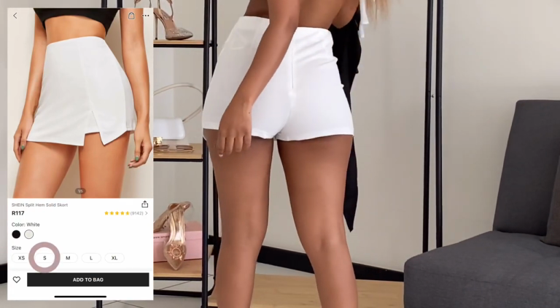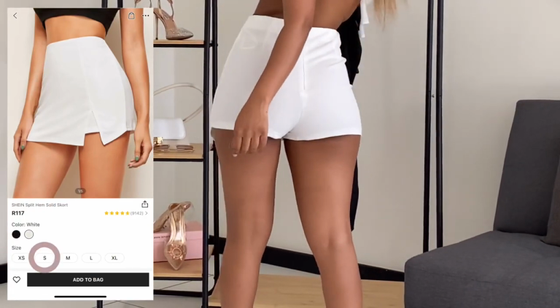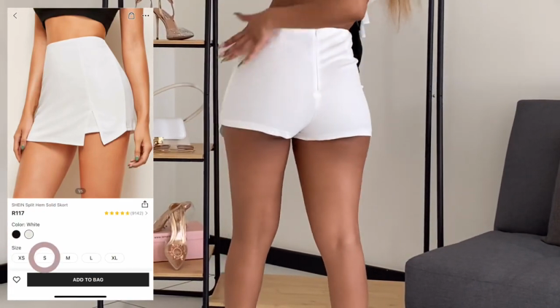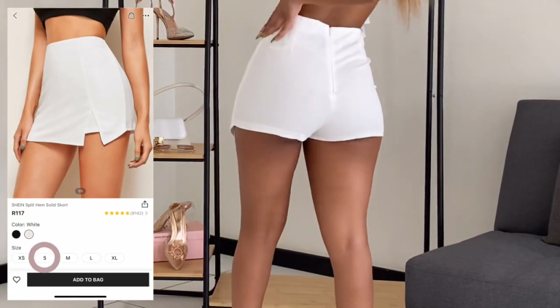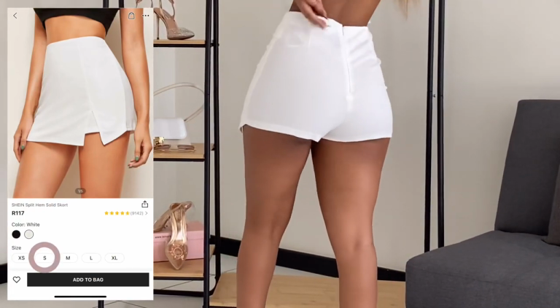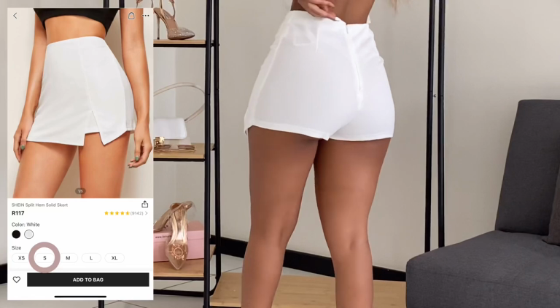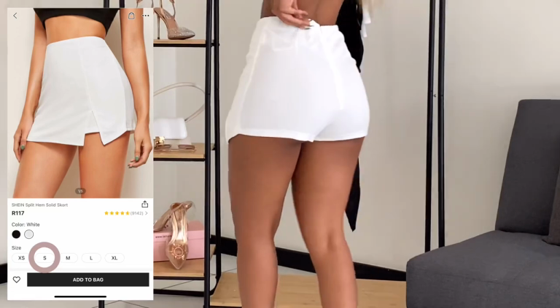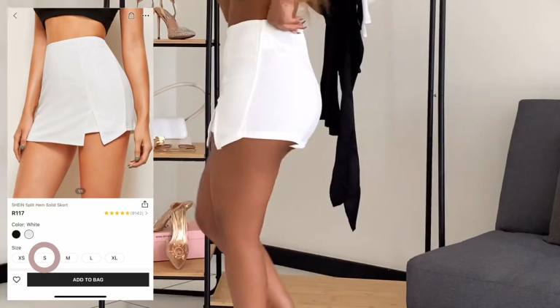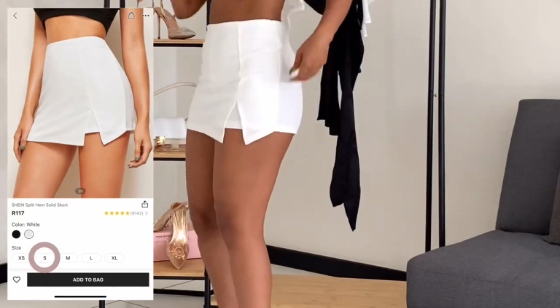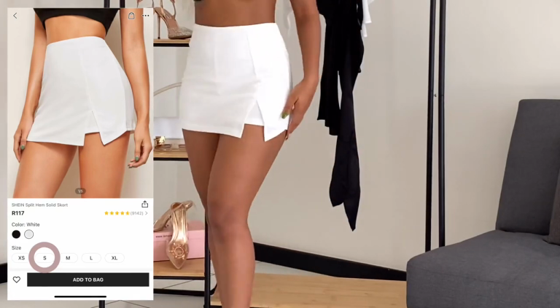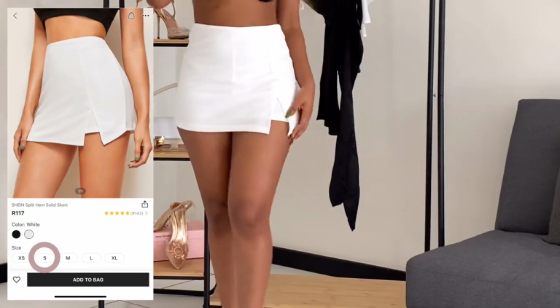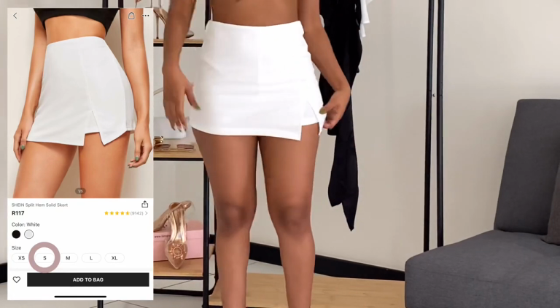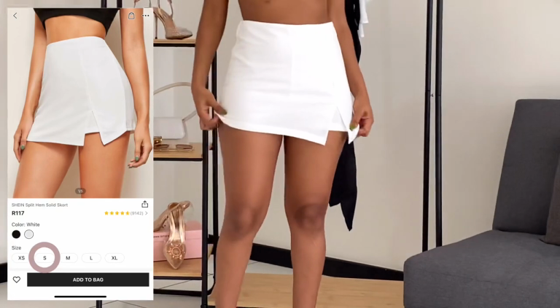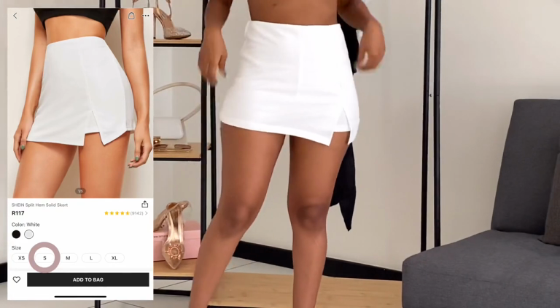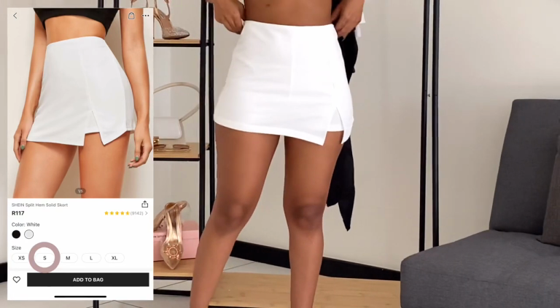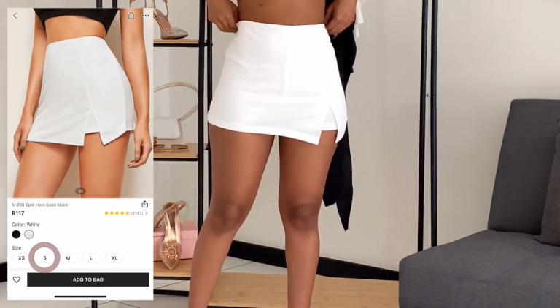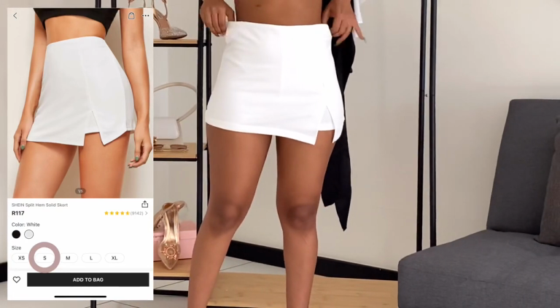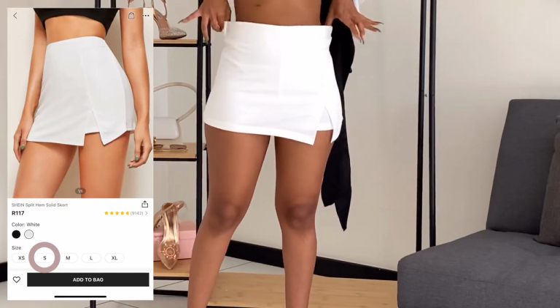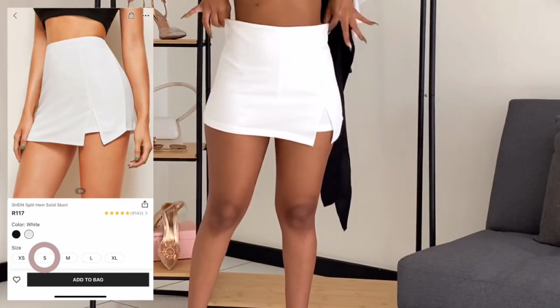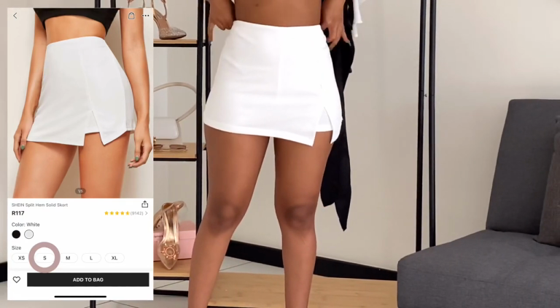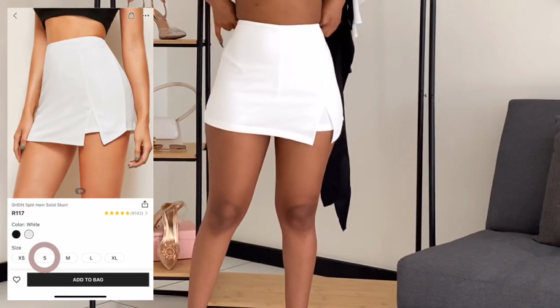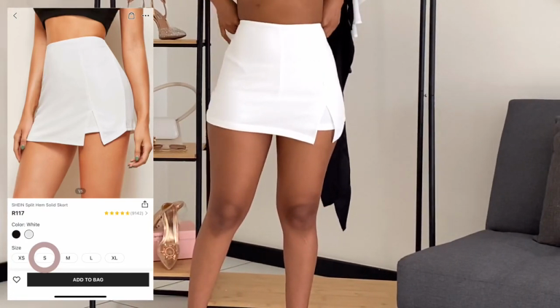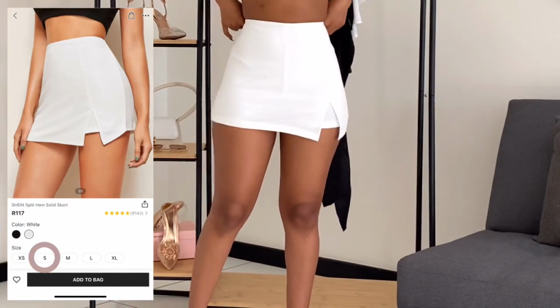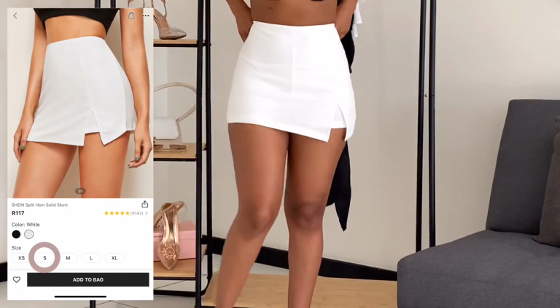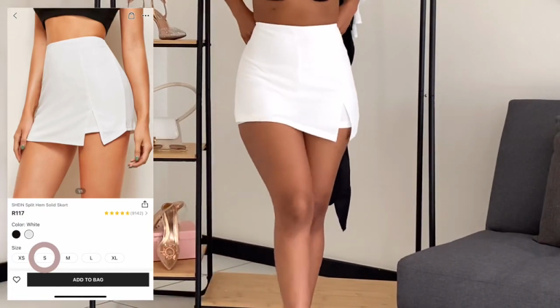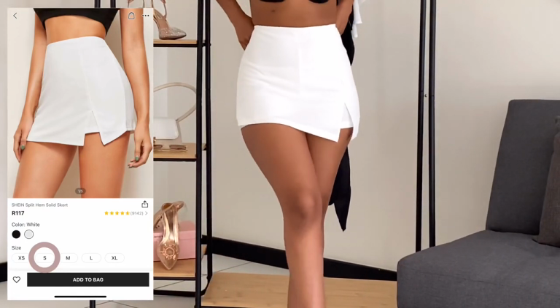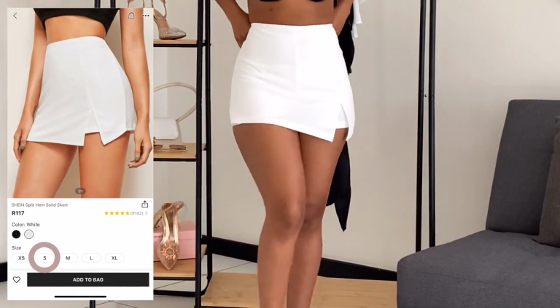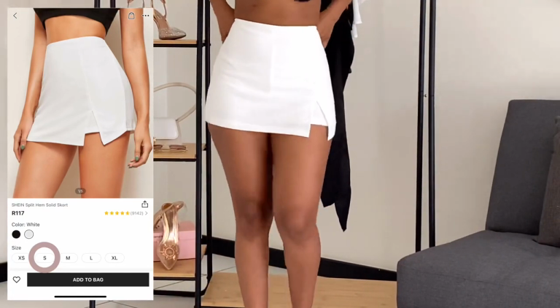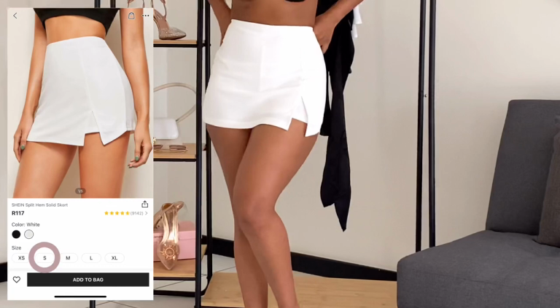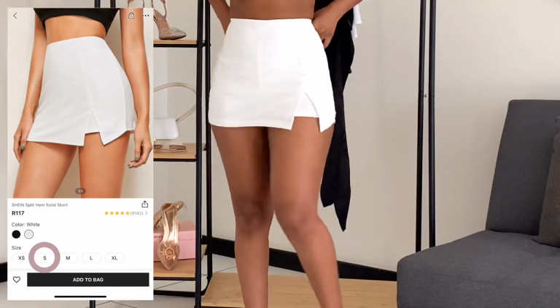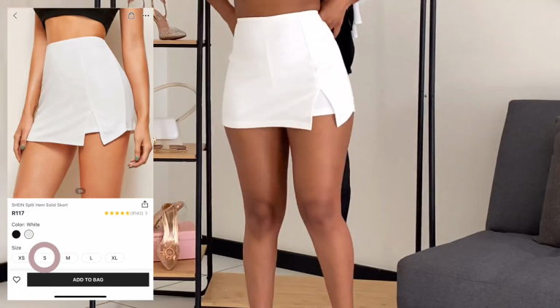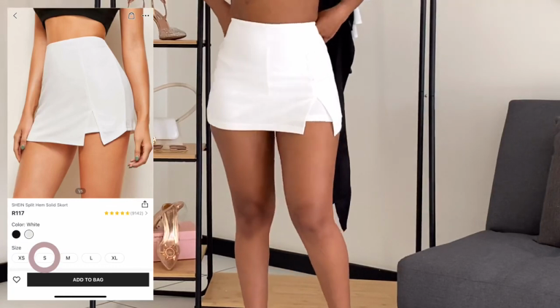Anyway, back to these skorts. Absolutely love them. I do hate the fact that they are a little see-through, and I wish they had cinched in the waist just a little bit more.